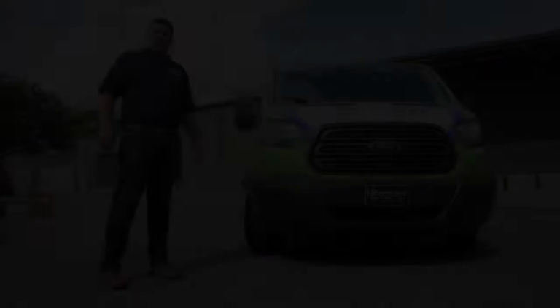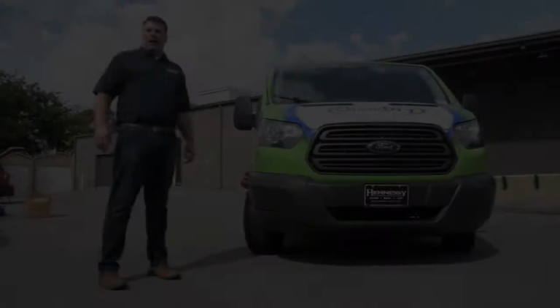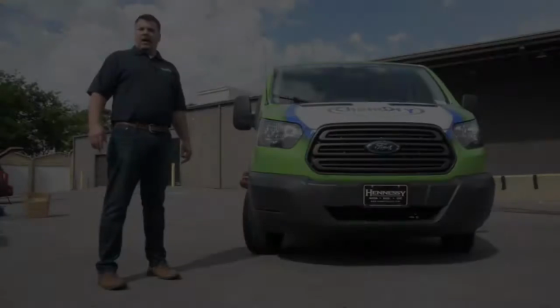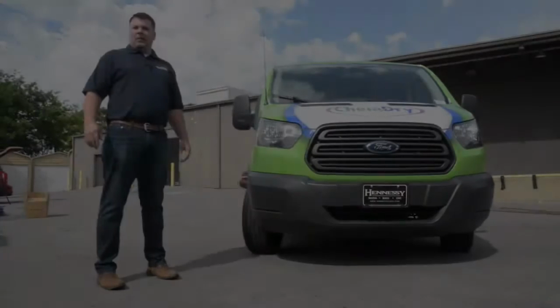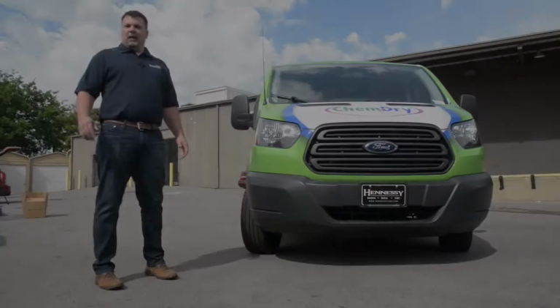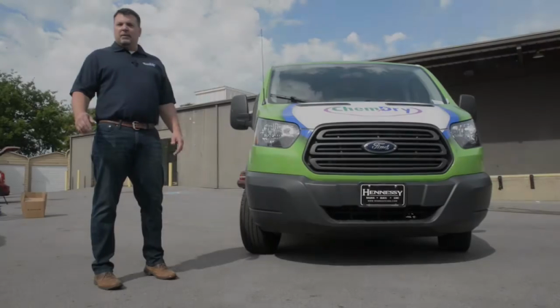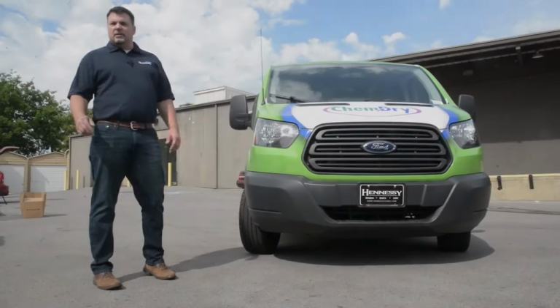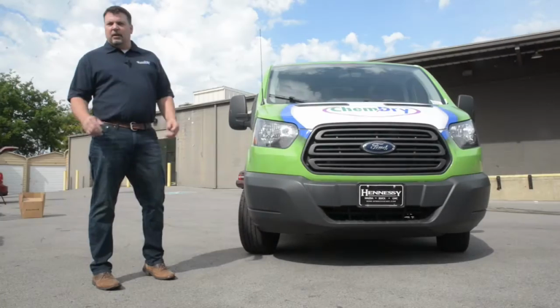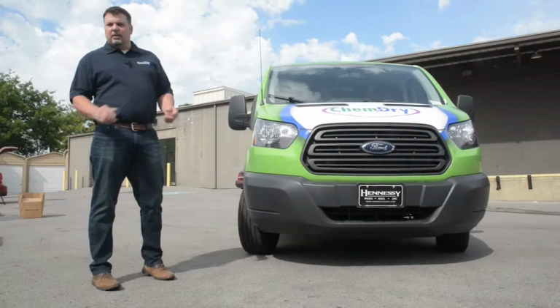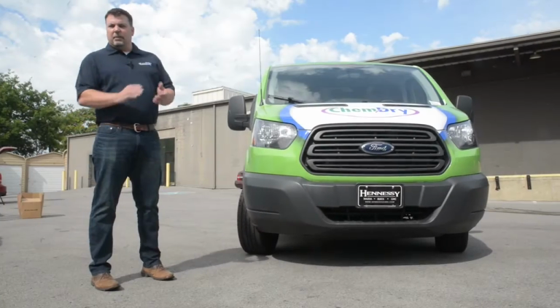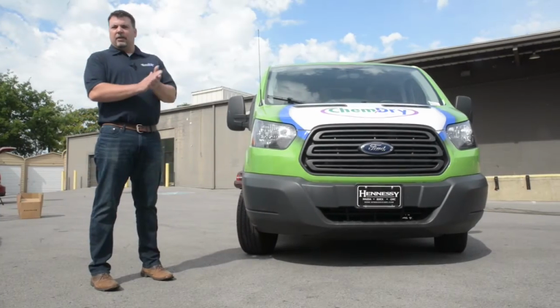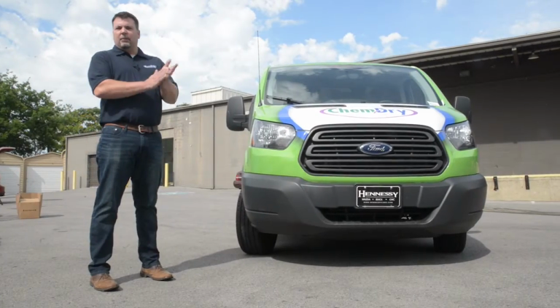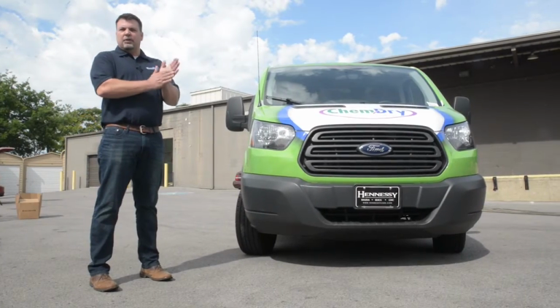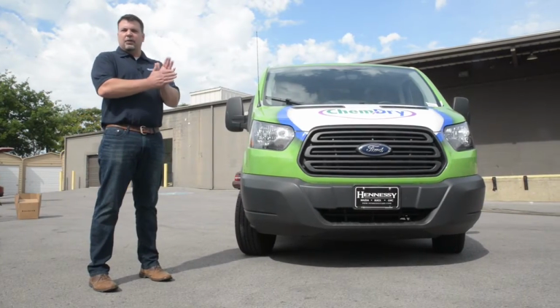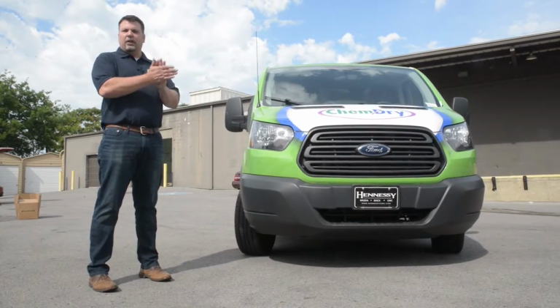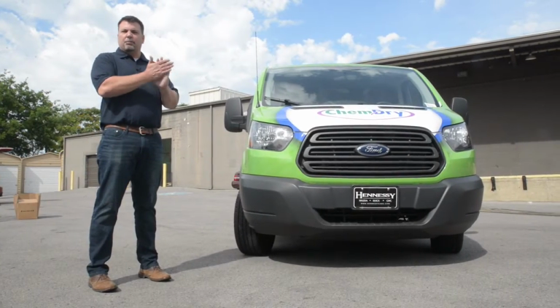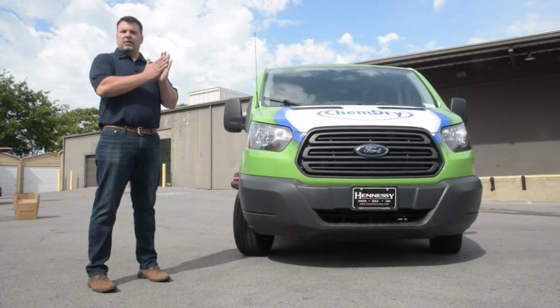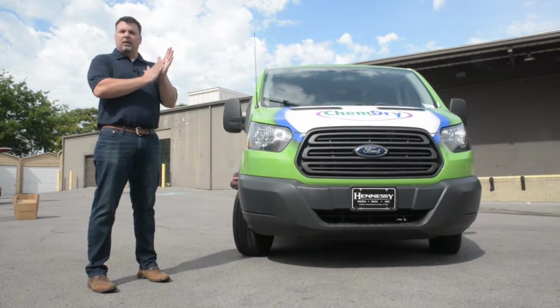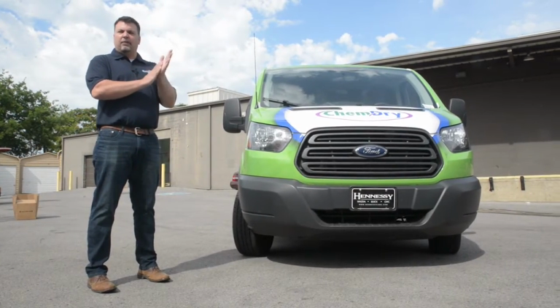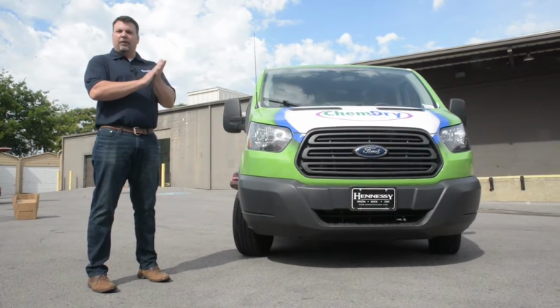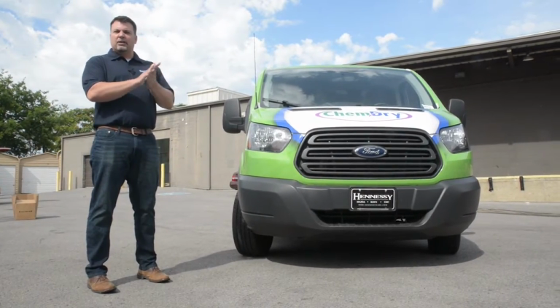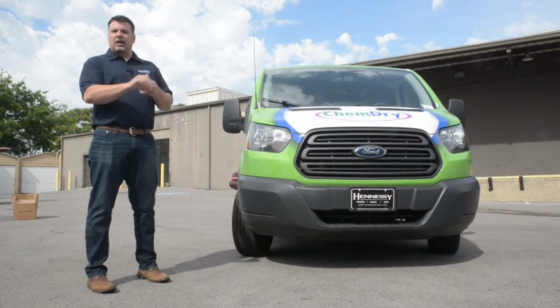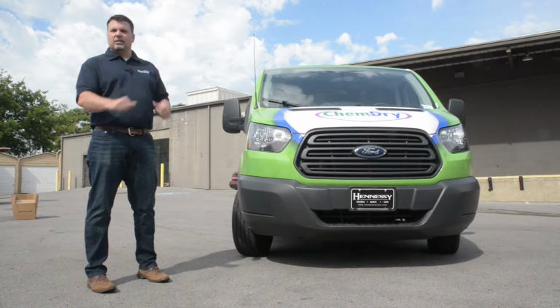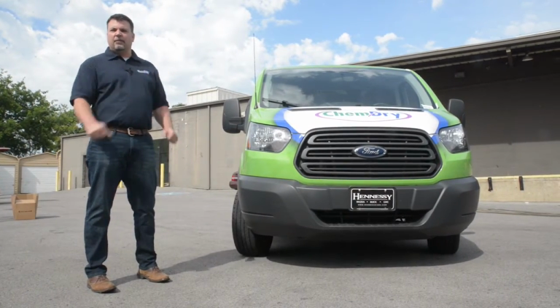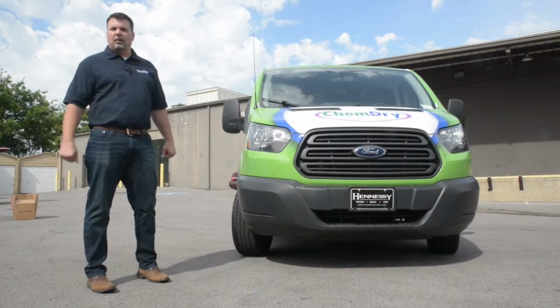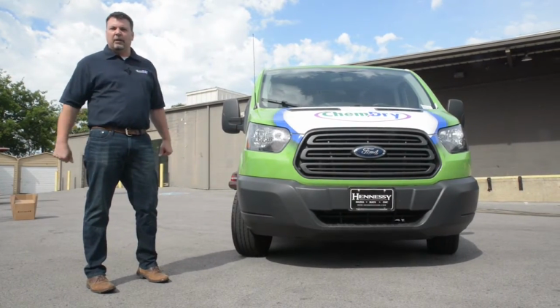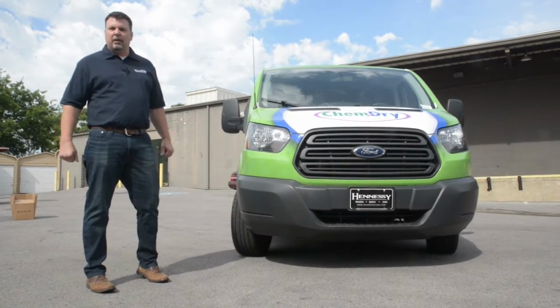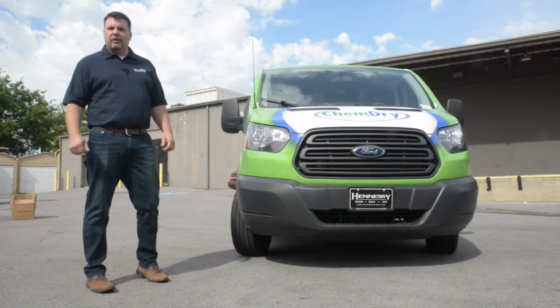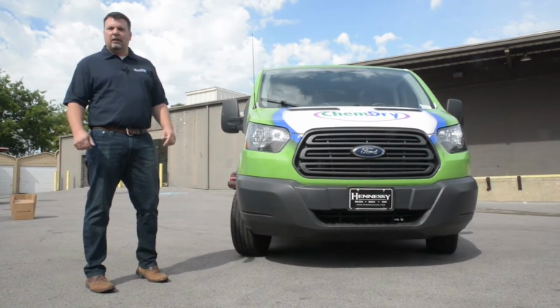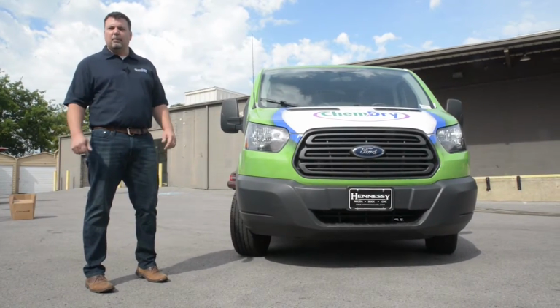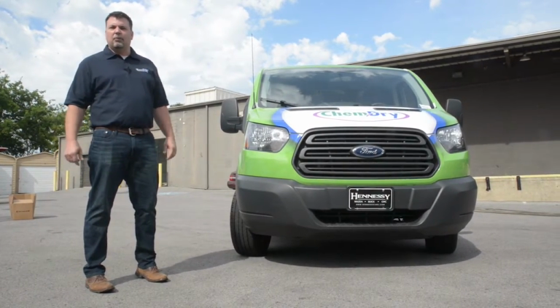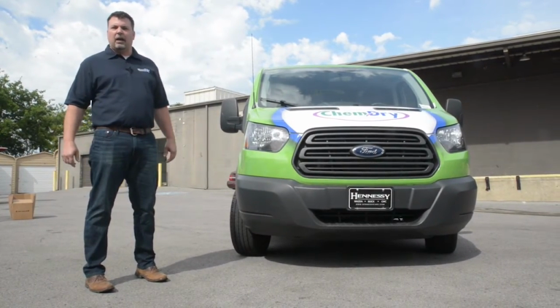Hi, my name is Doug Smith. I'm the Senior Vice President of Franchise Development here at ChemDry.